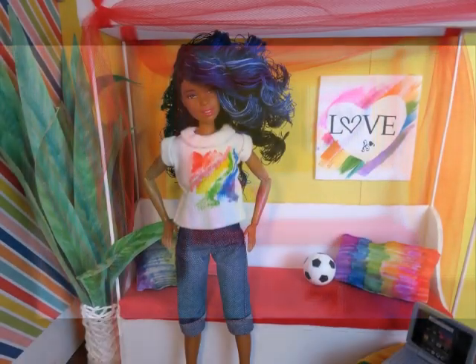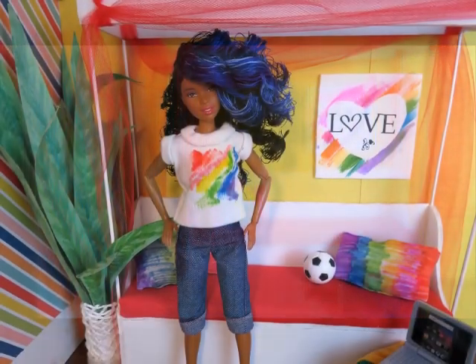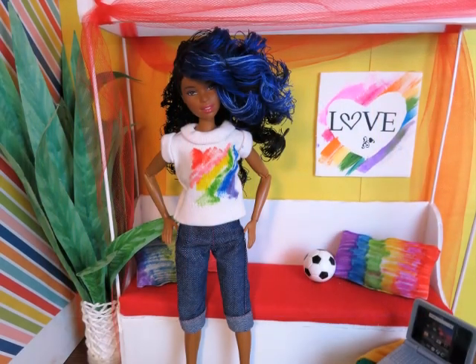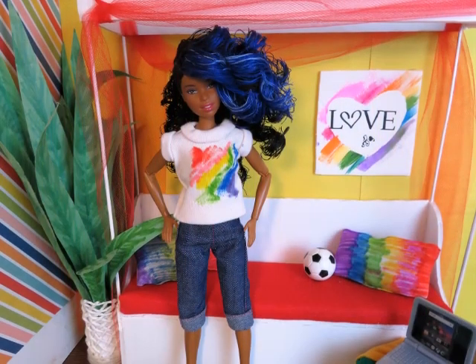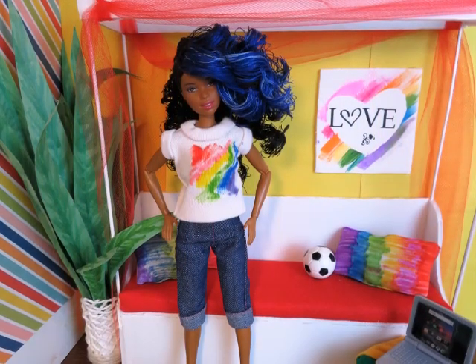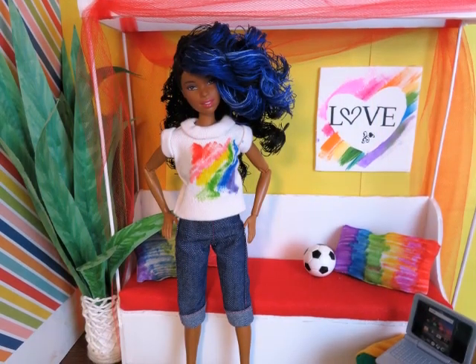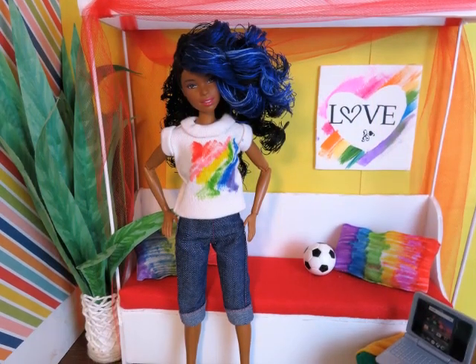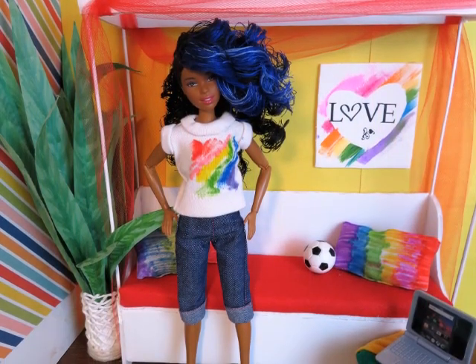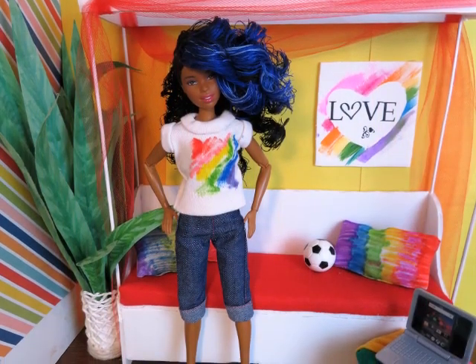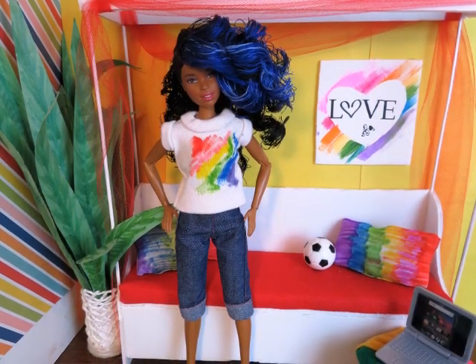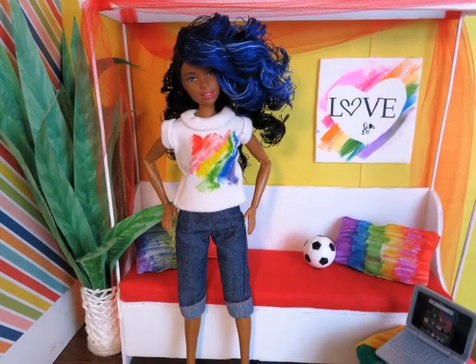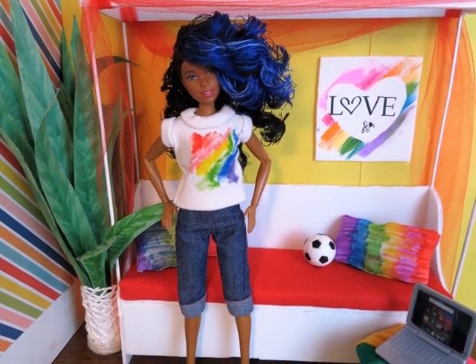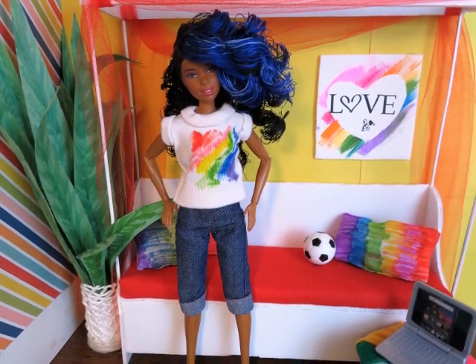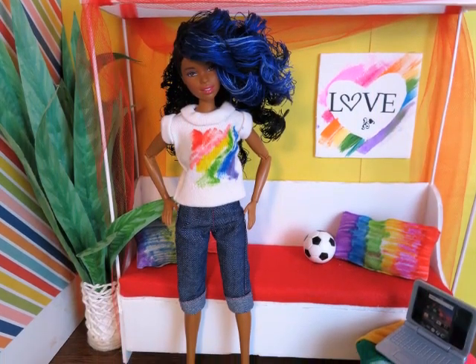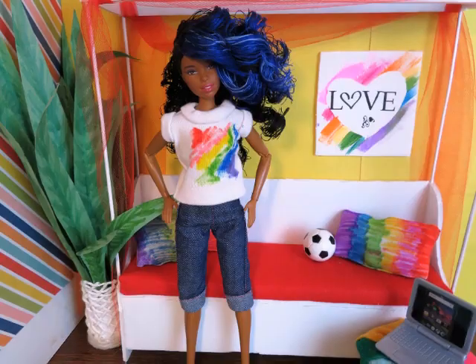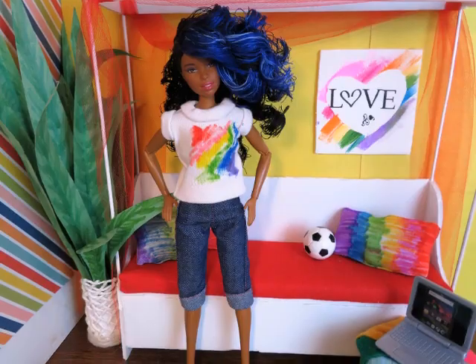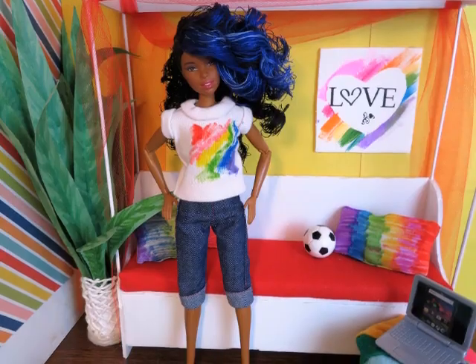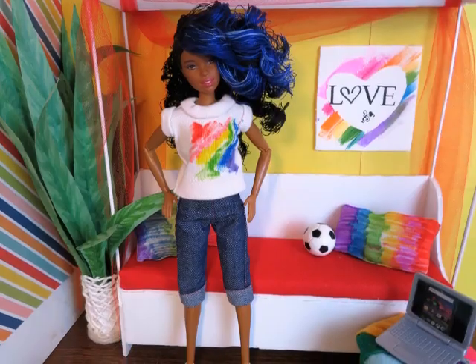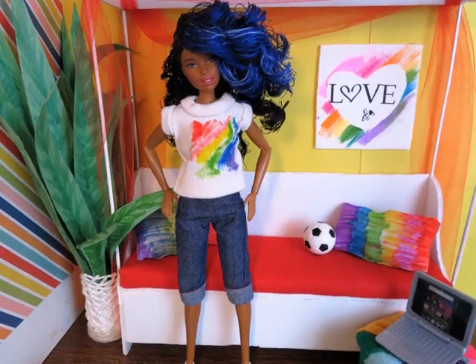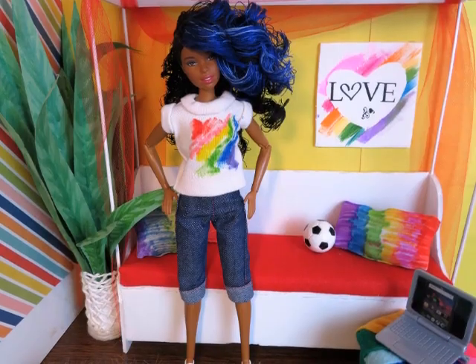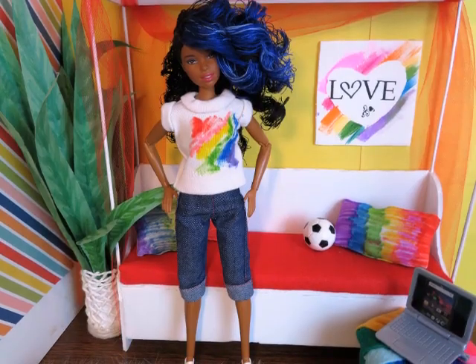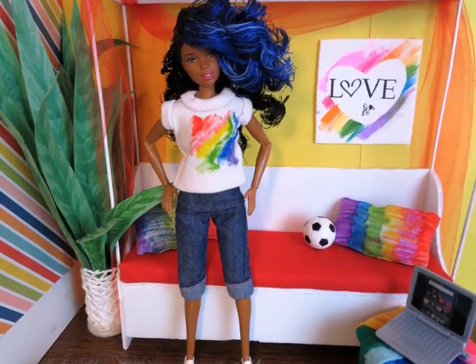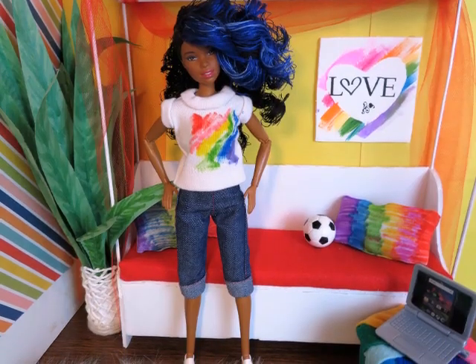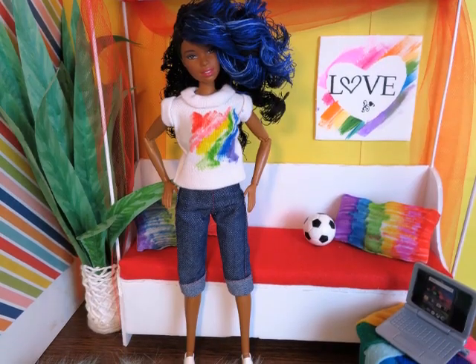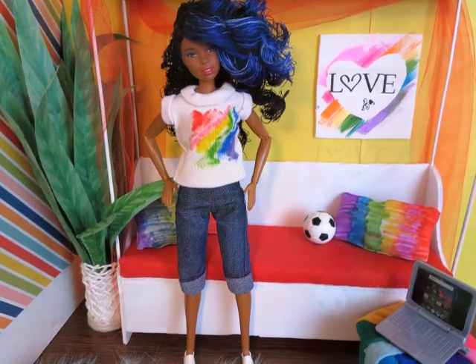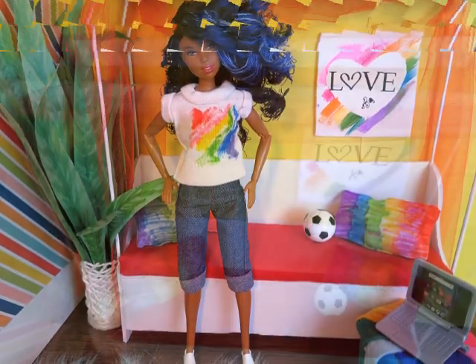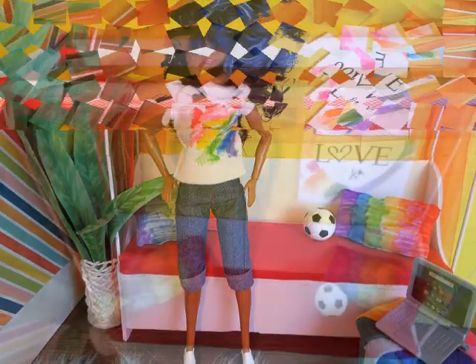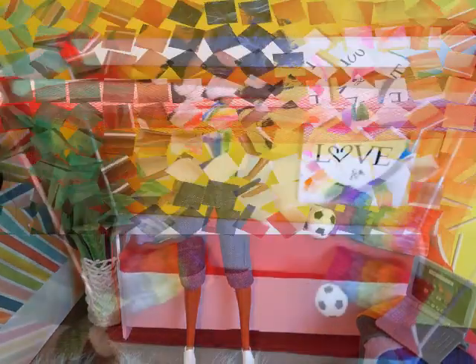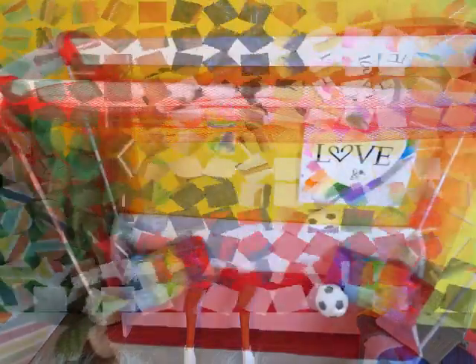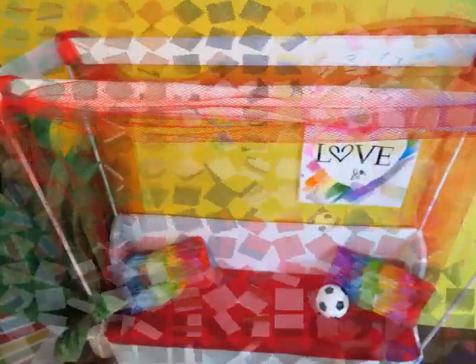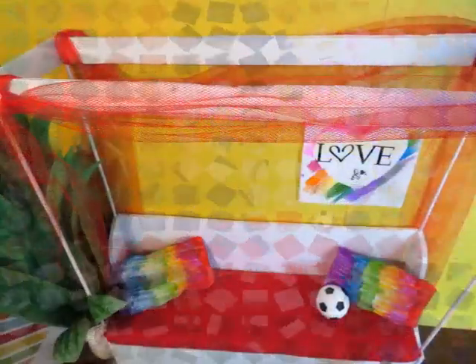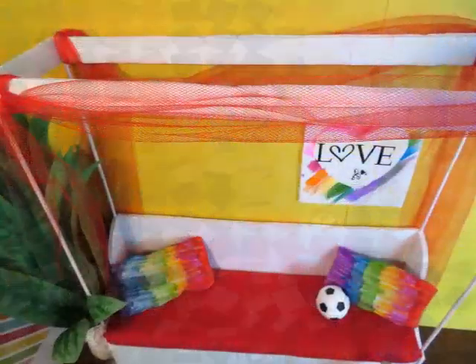And the room is complete — super cute, super quick, not that complicated.